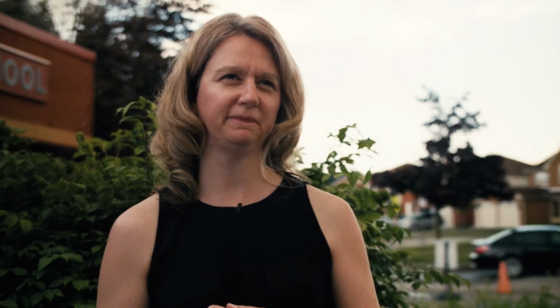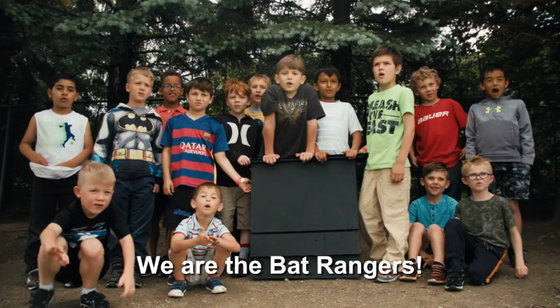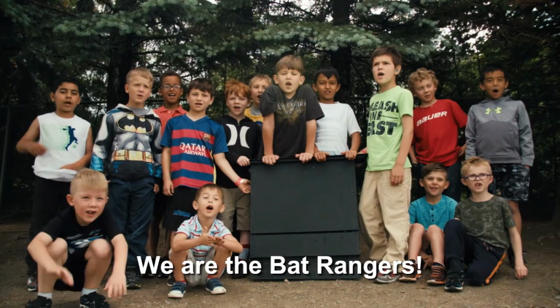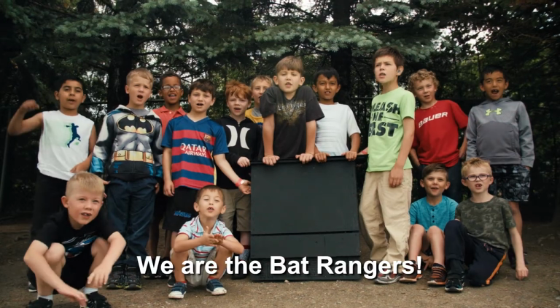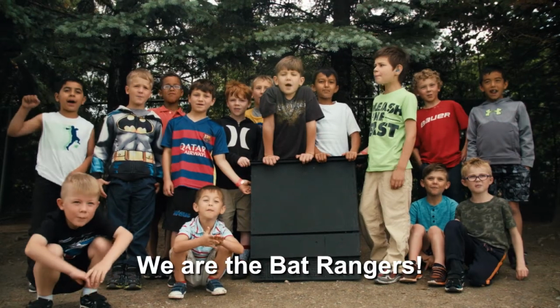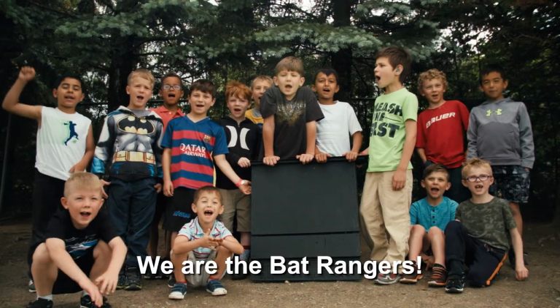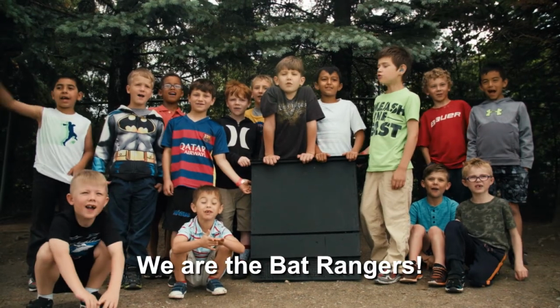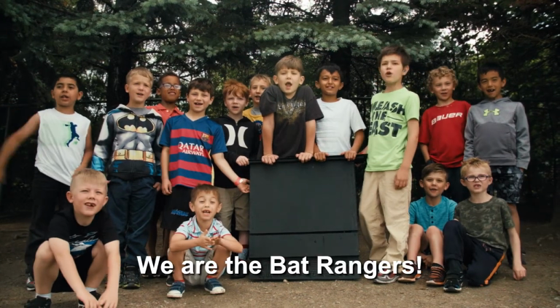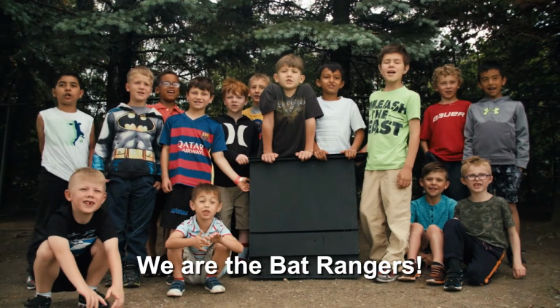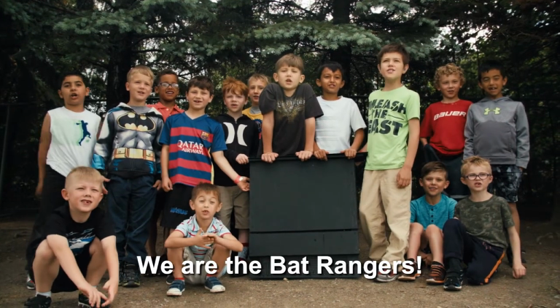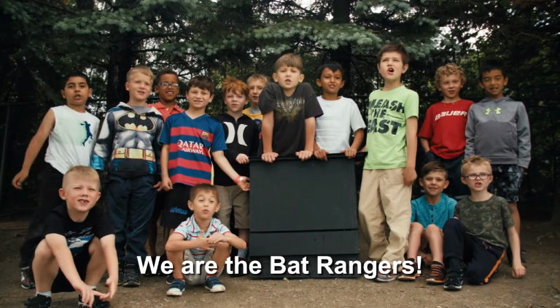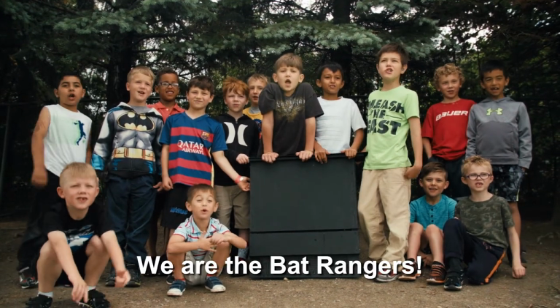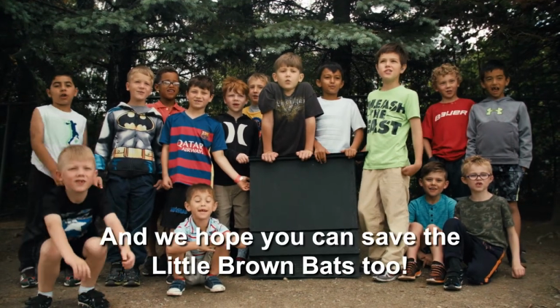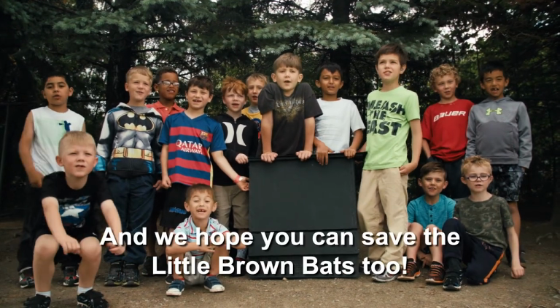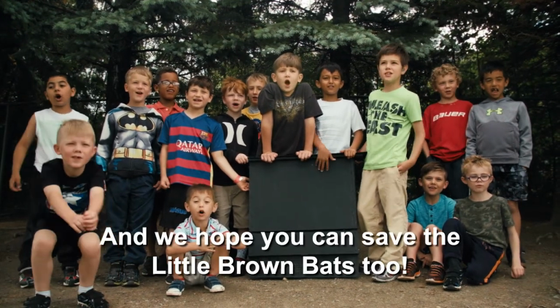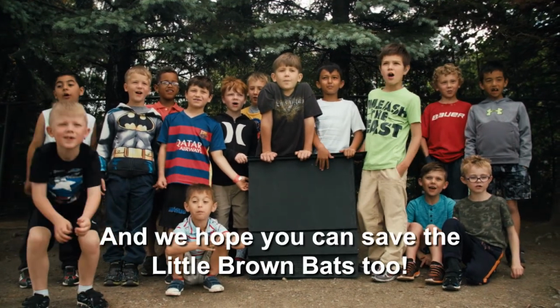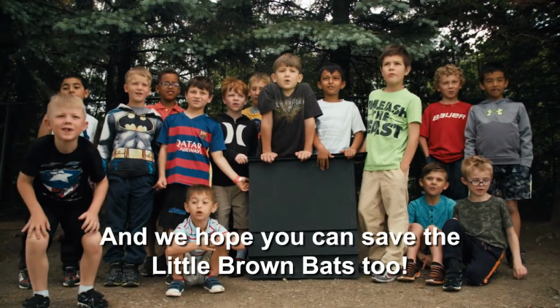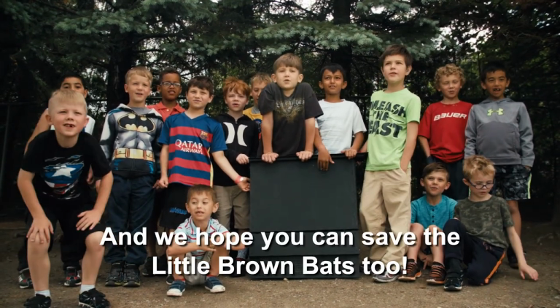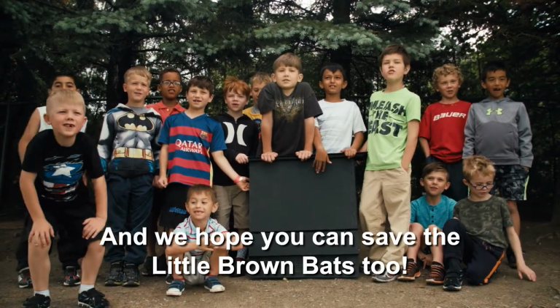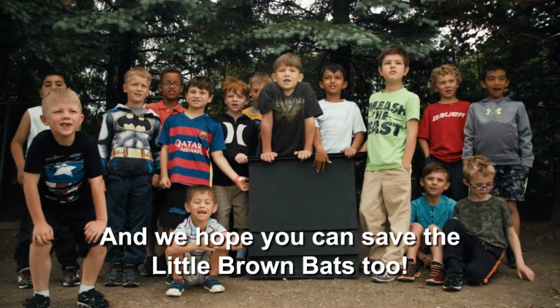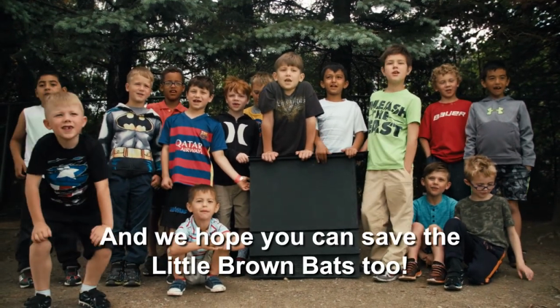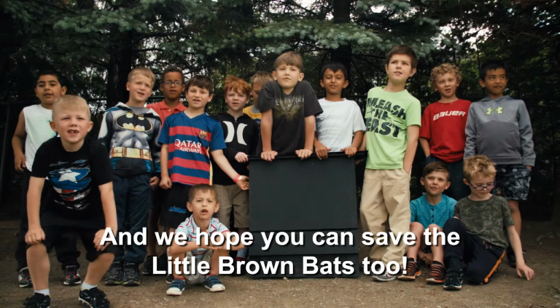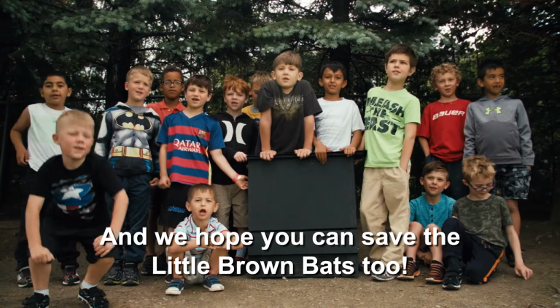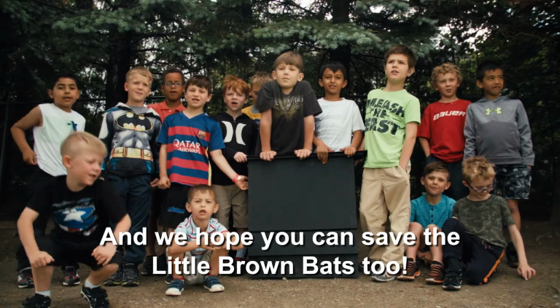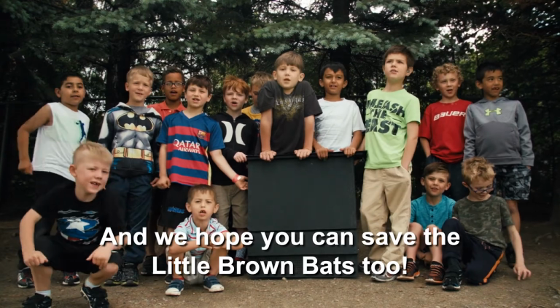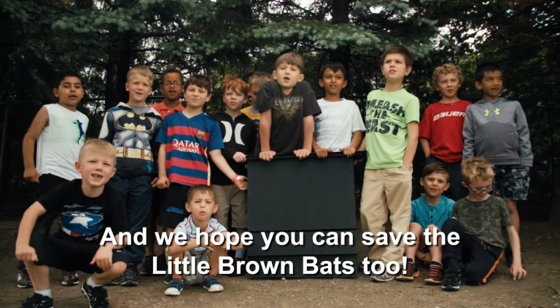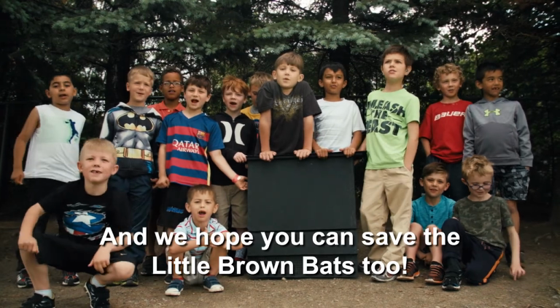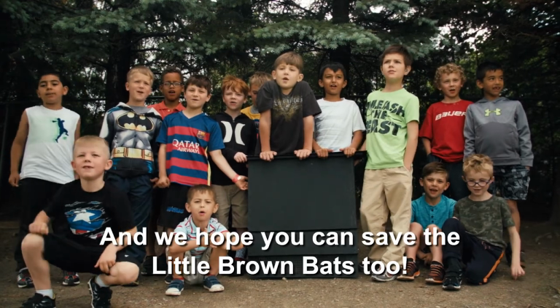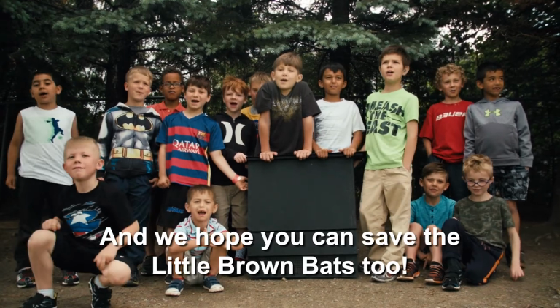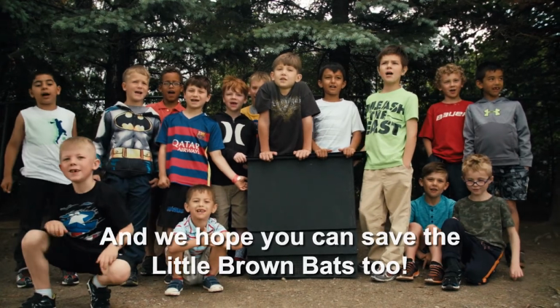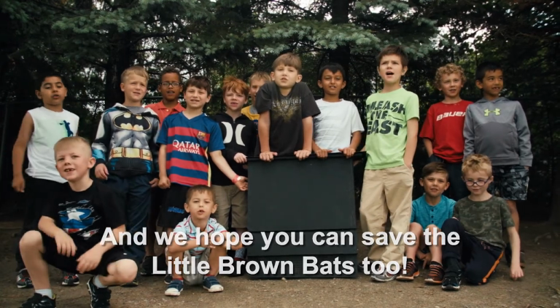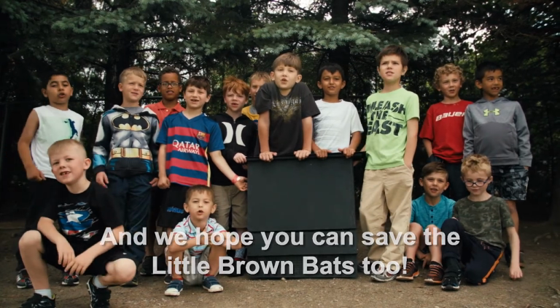We are the bat nature and we help you to save the little brown bat too.